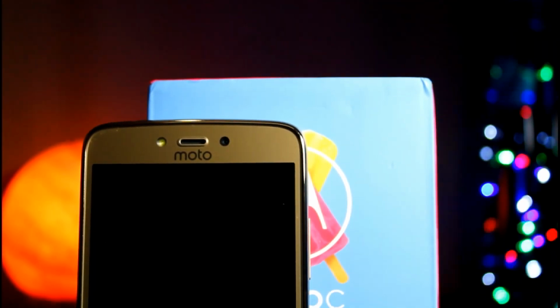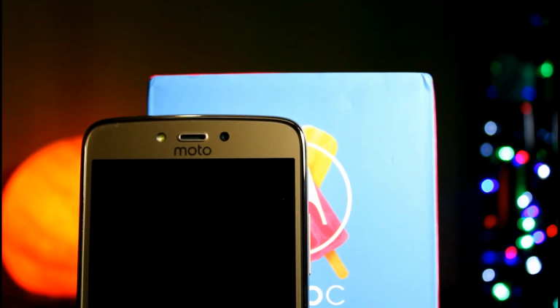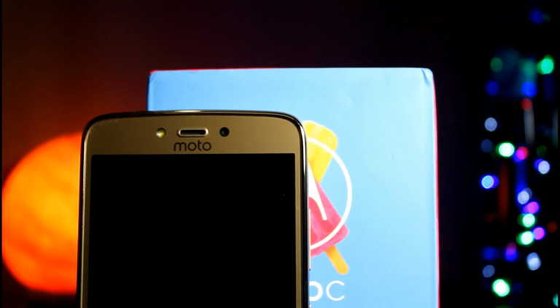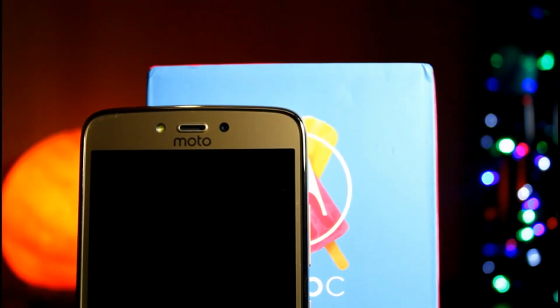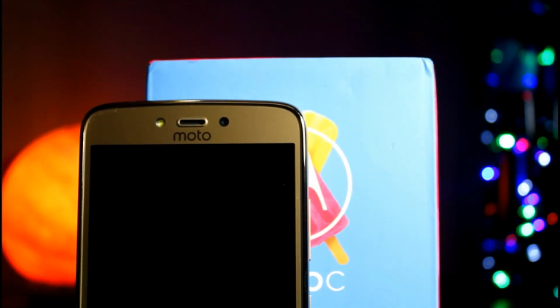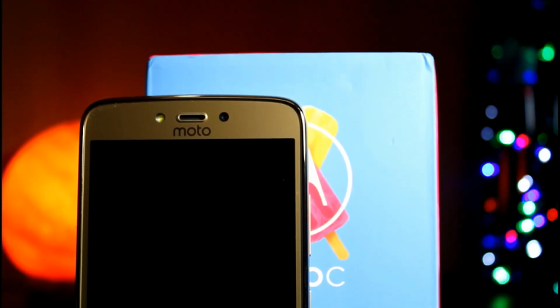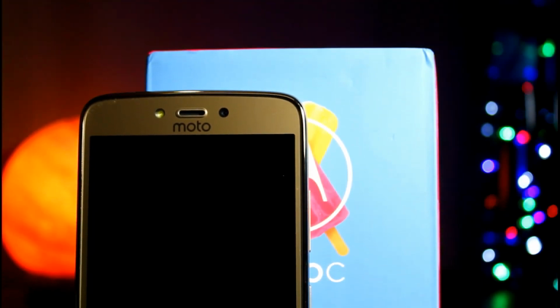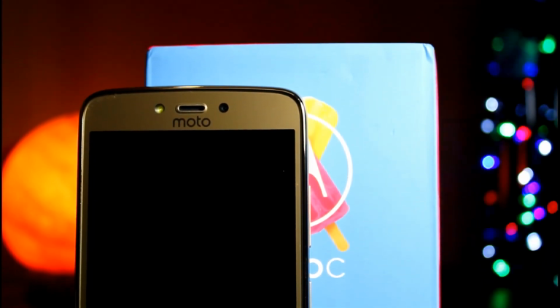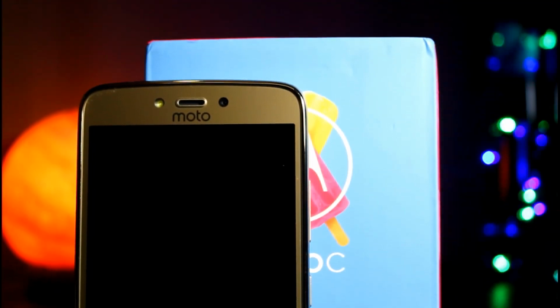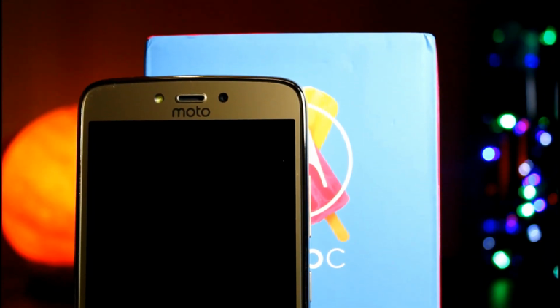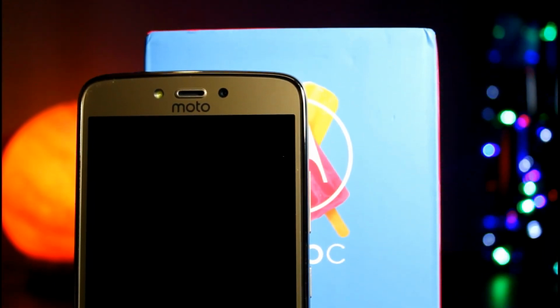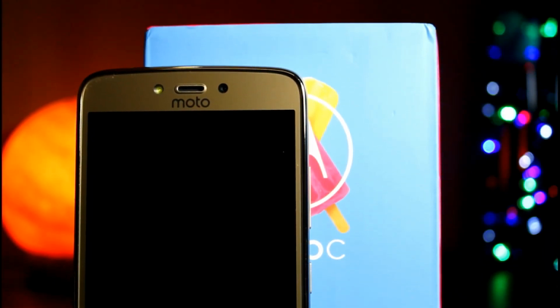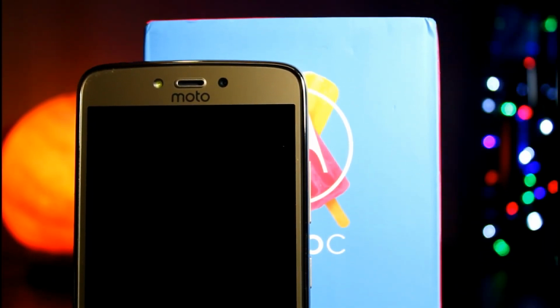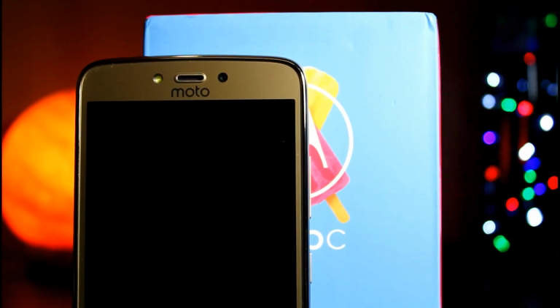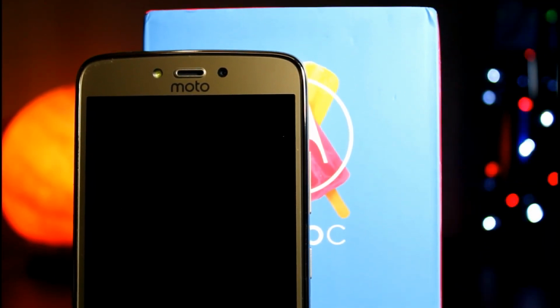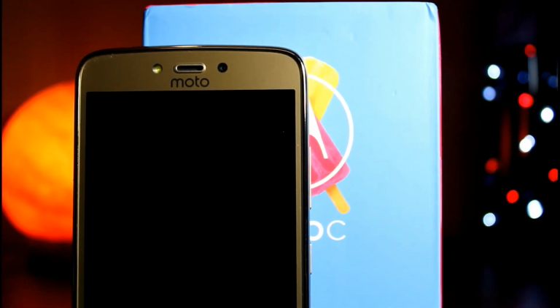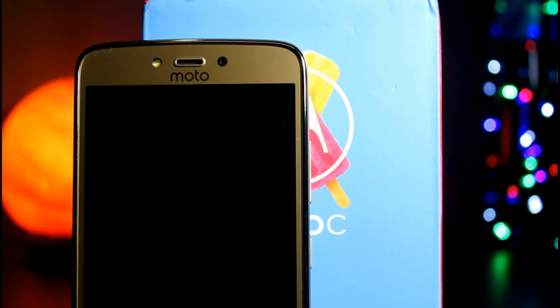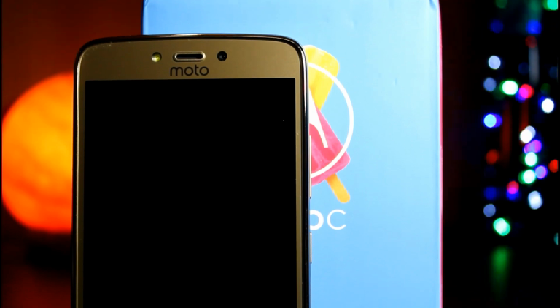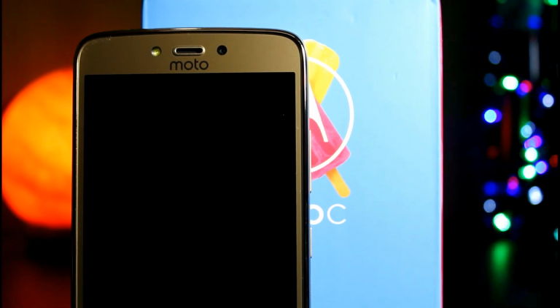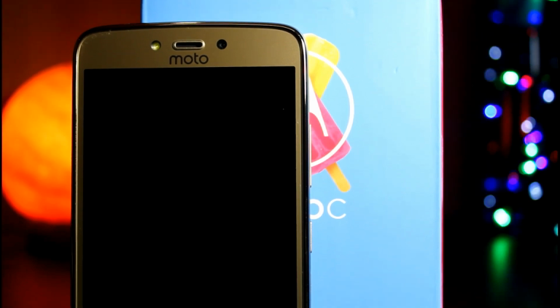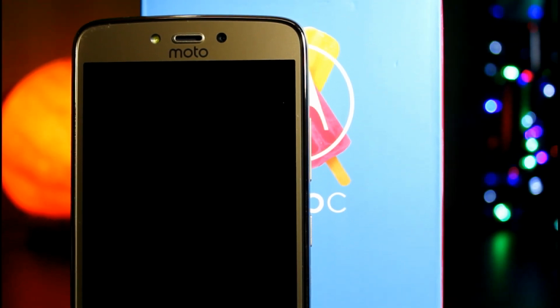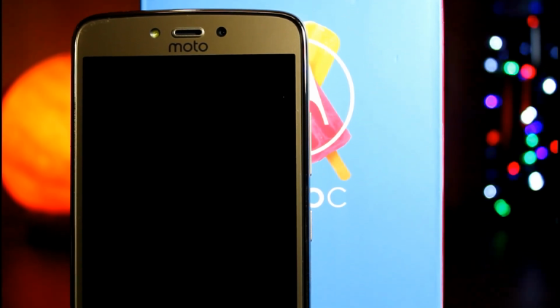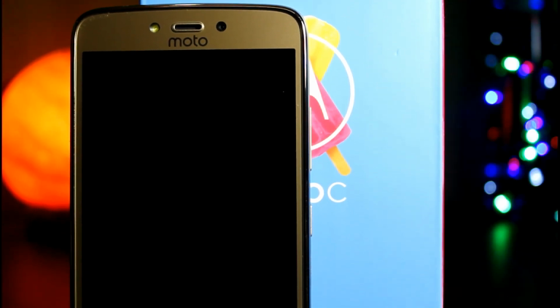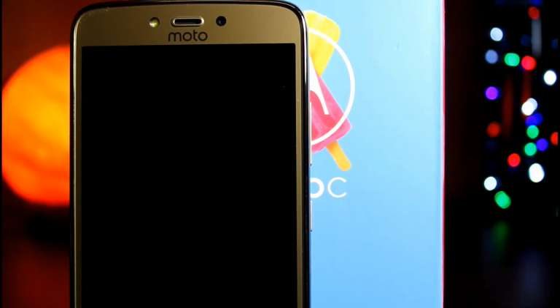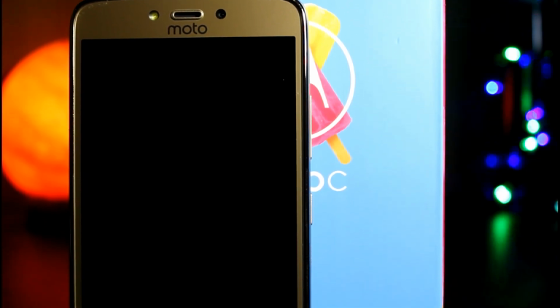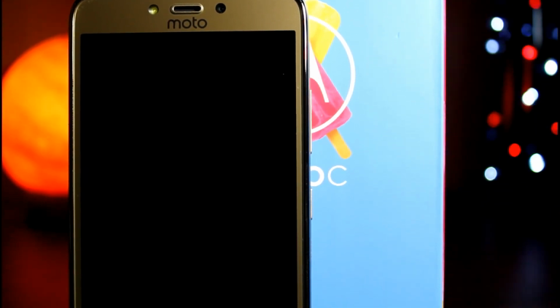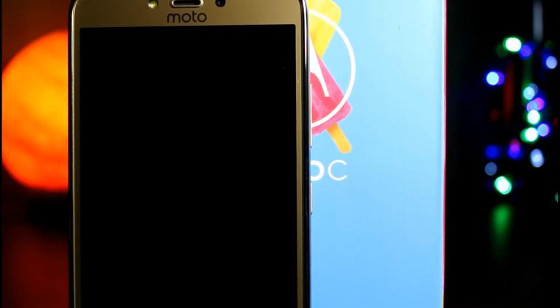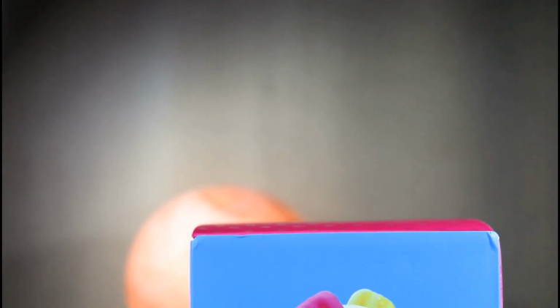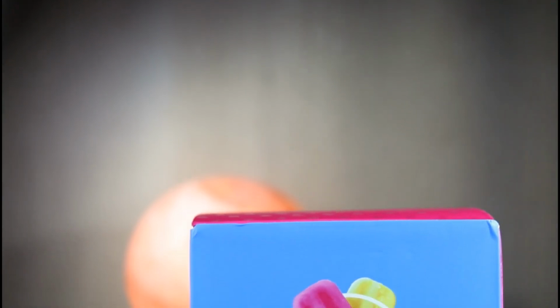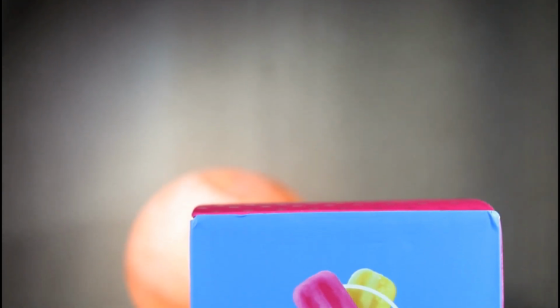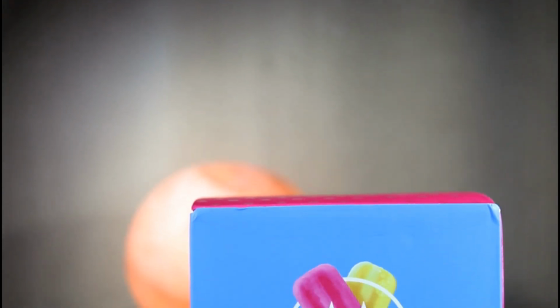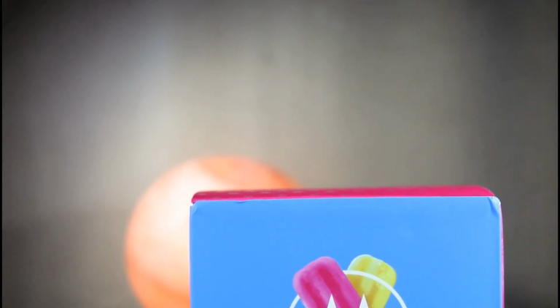Hey guys, this is Andrey from Tecto Heights and in this video I'm going to unbox and have an overlook of Moto C Plus.